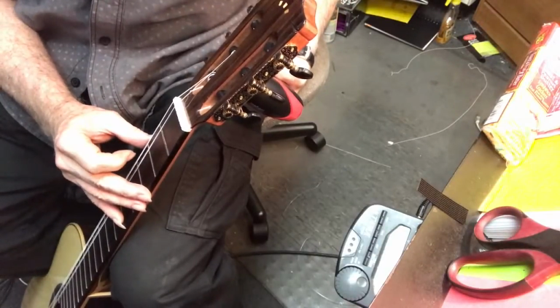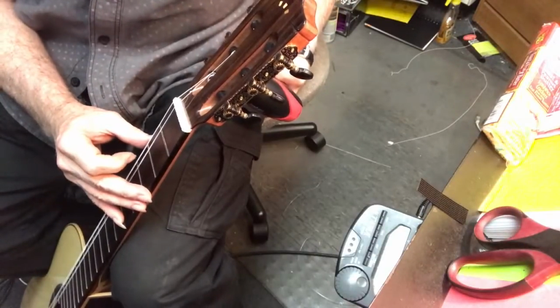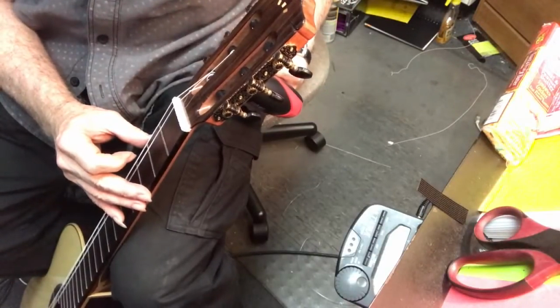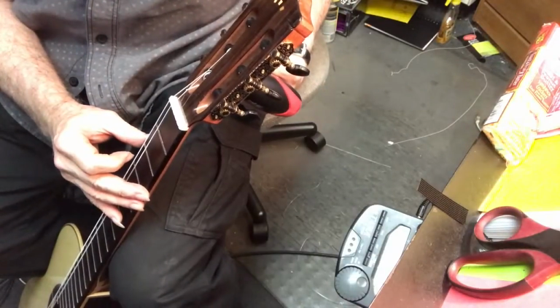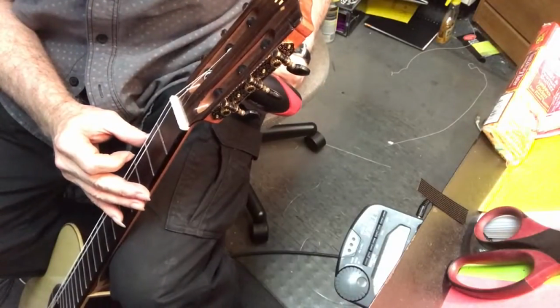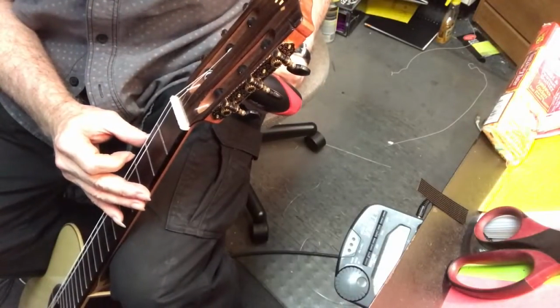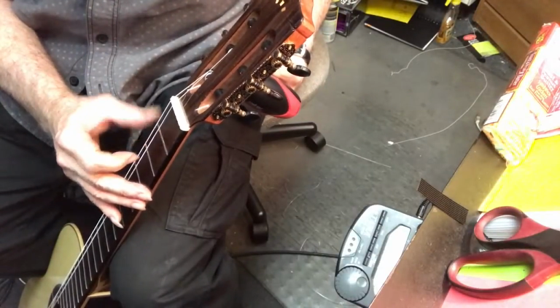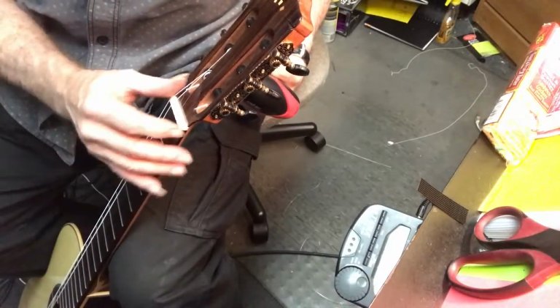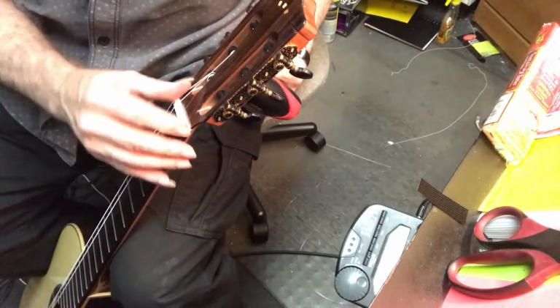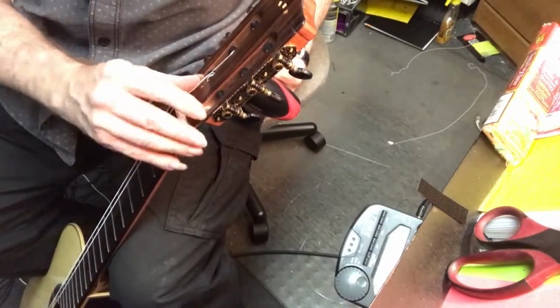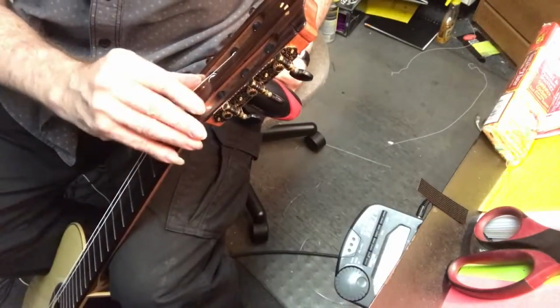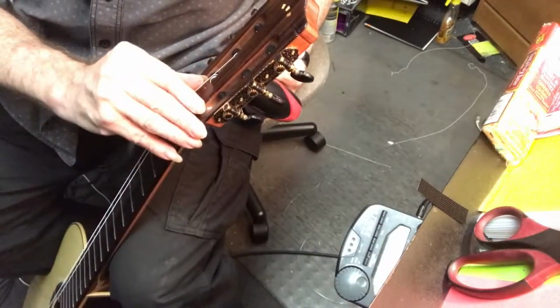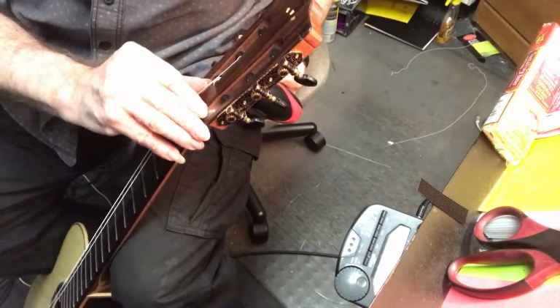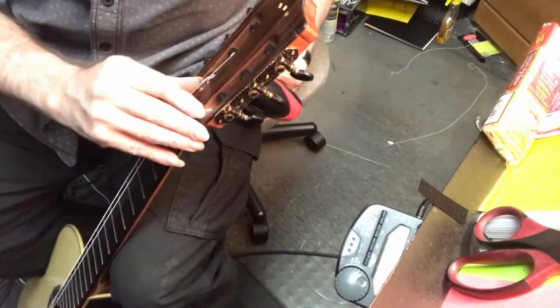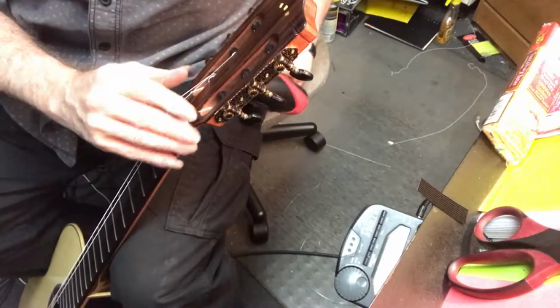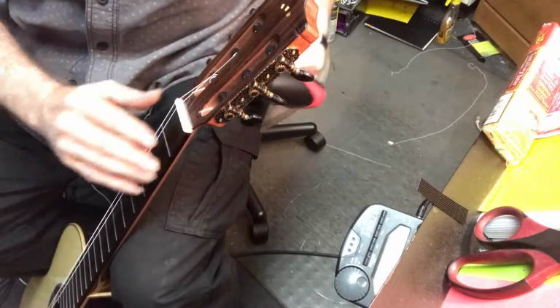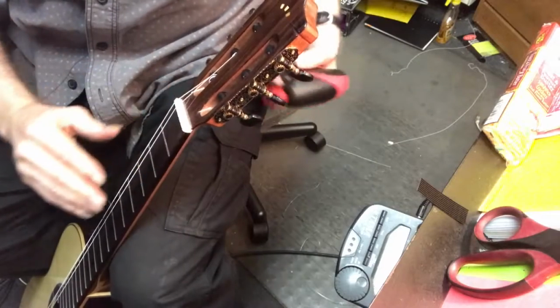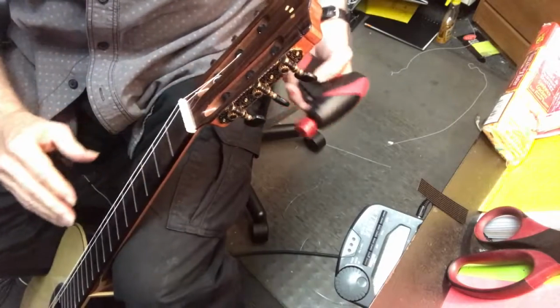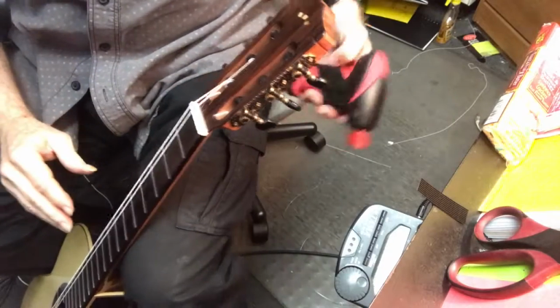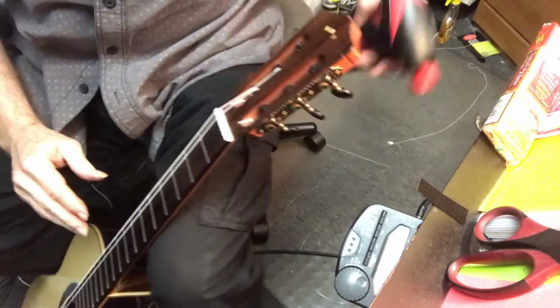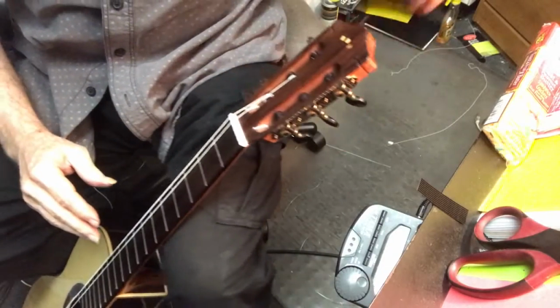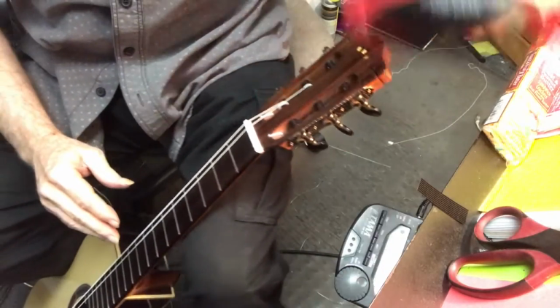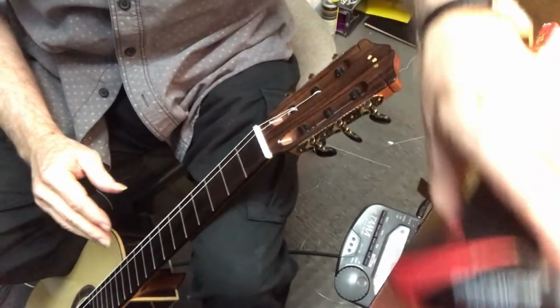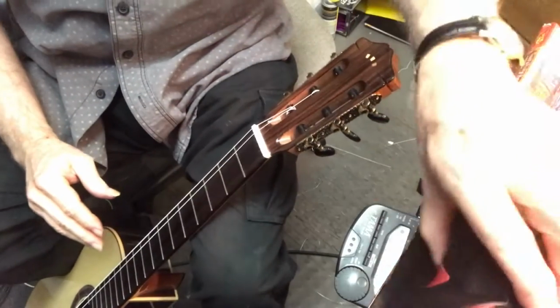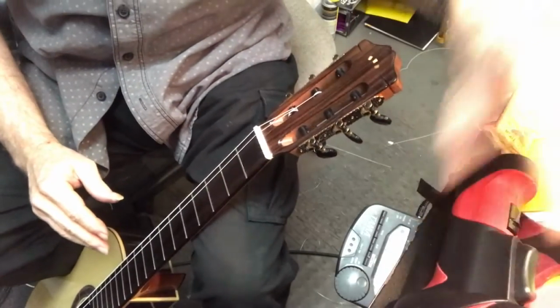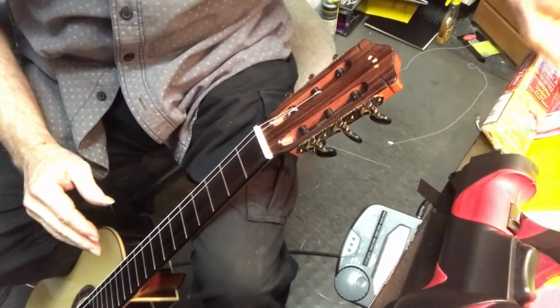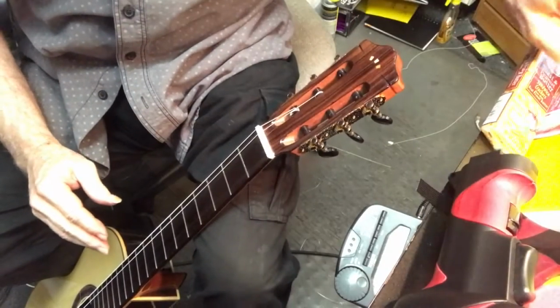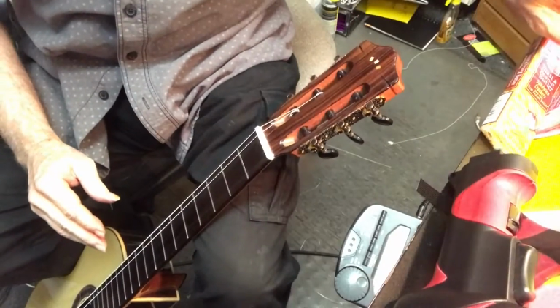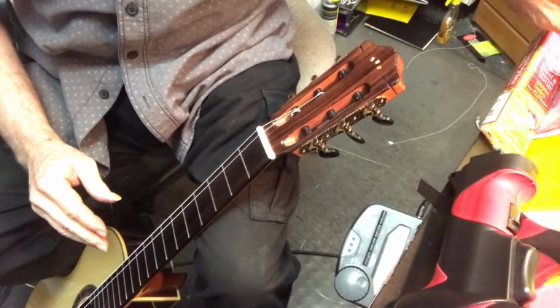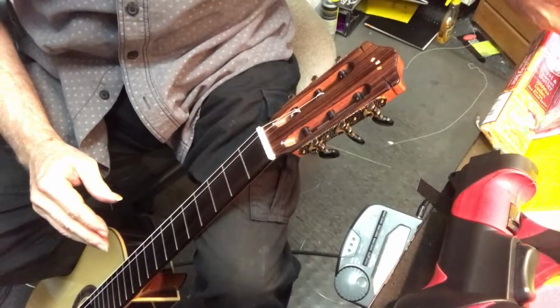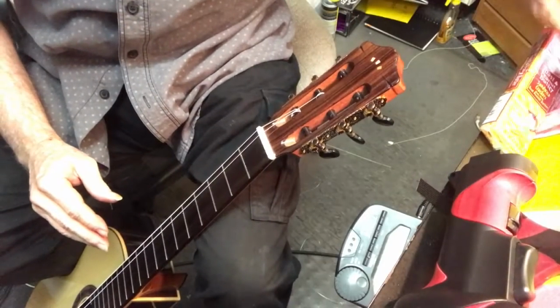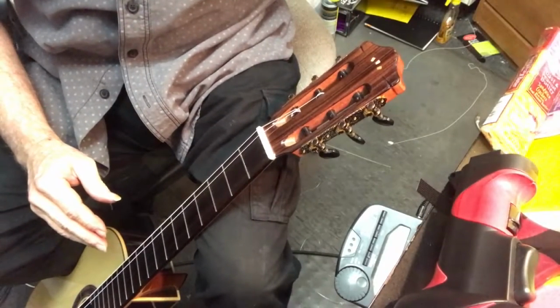Doesn't have to be in tune perfectly. So I'm going to go back and do the D string.